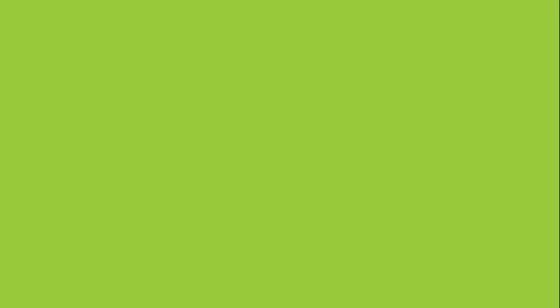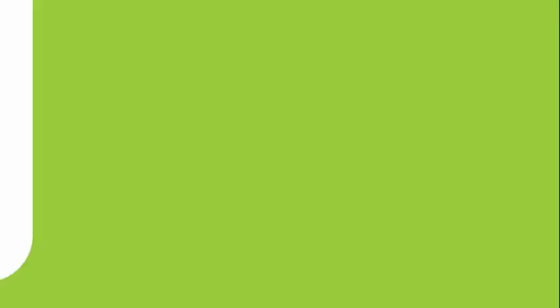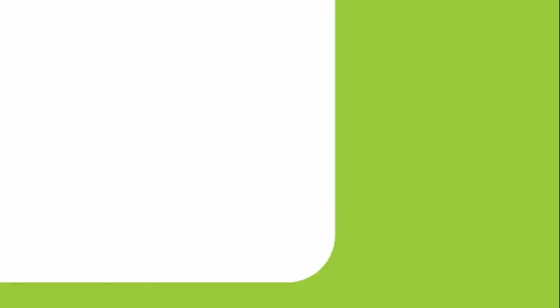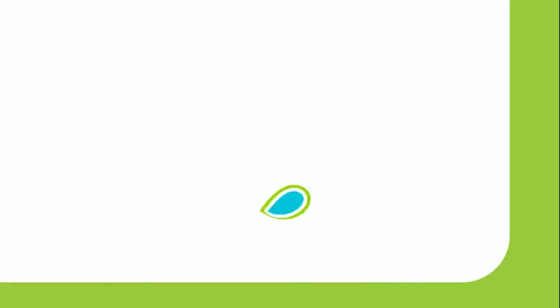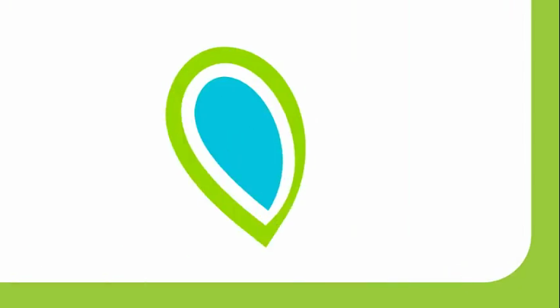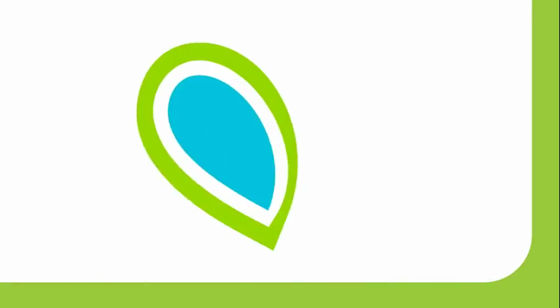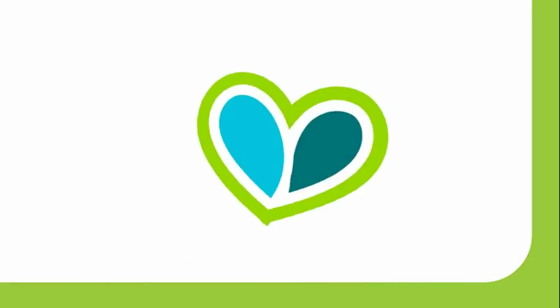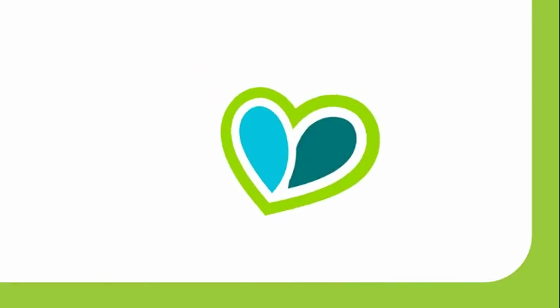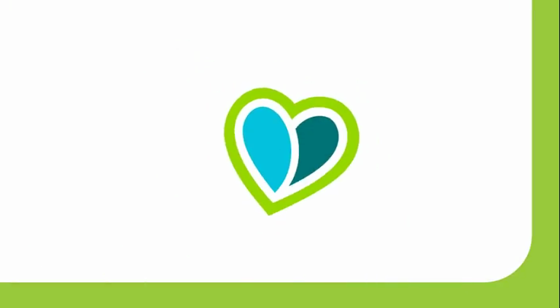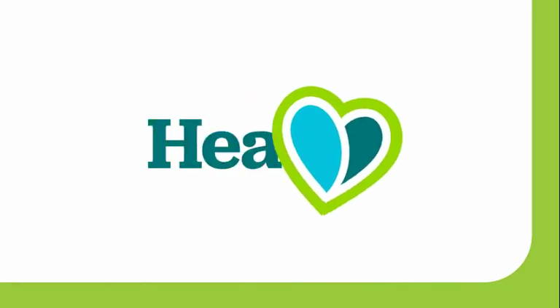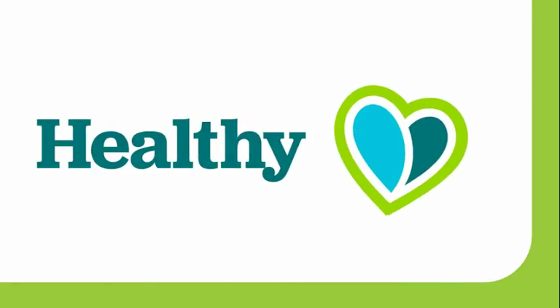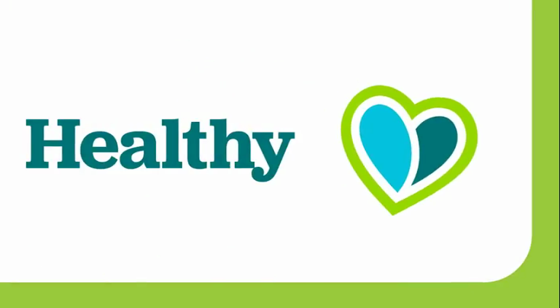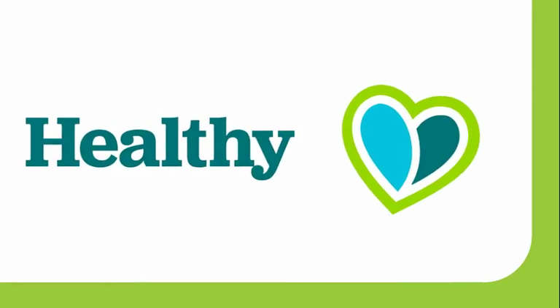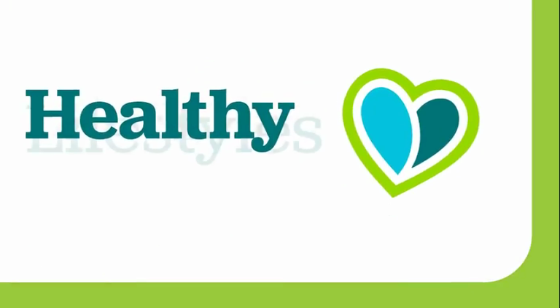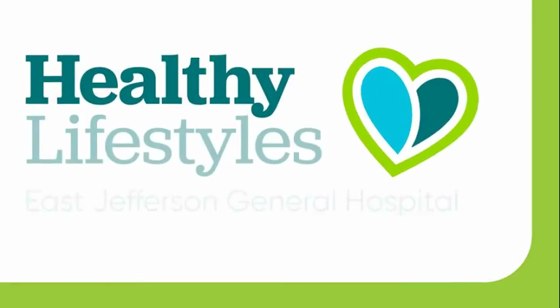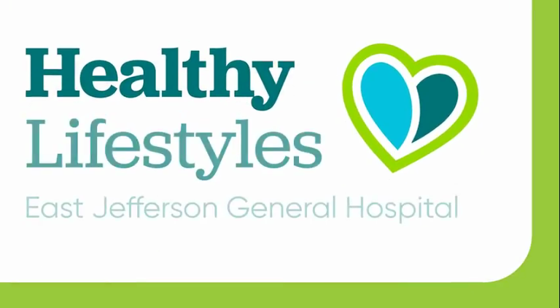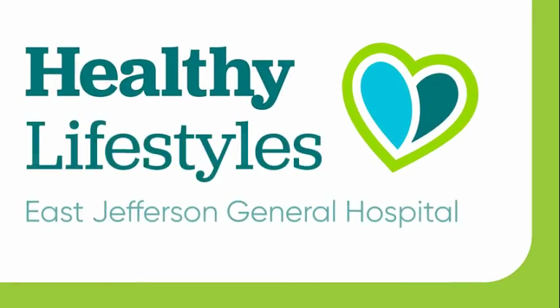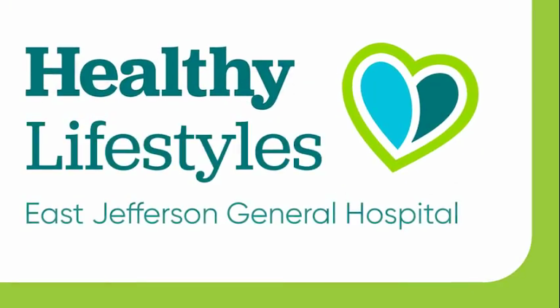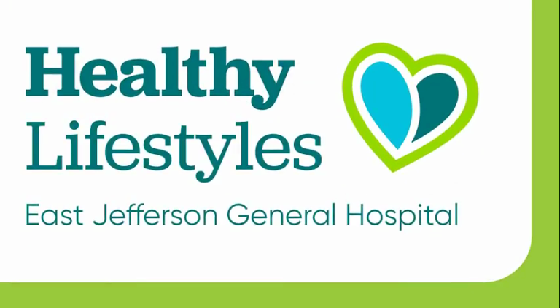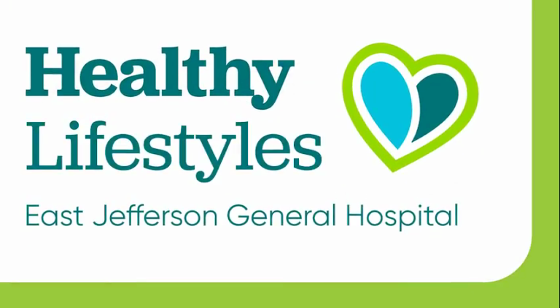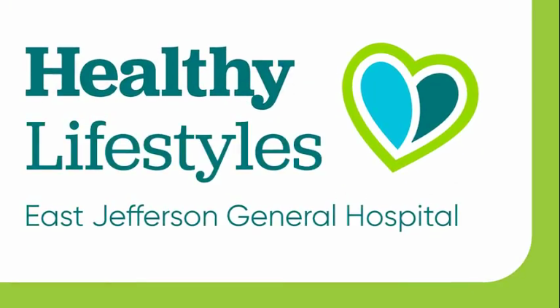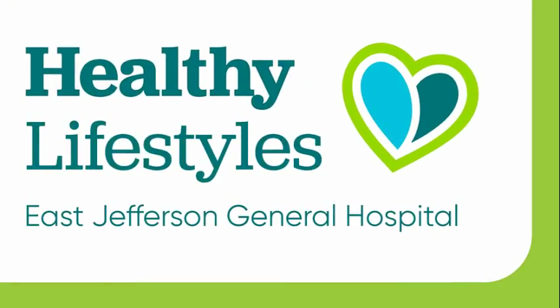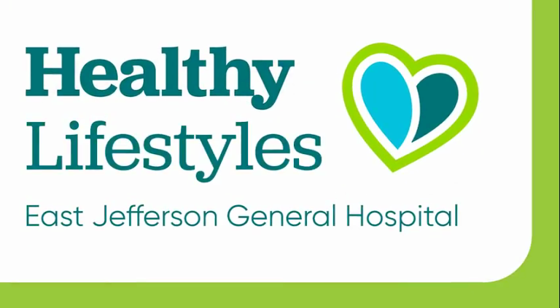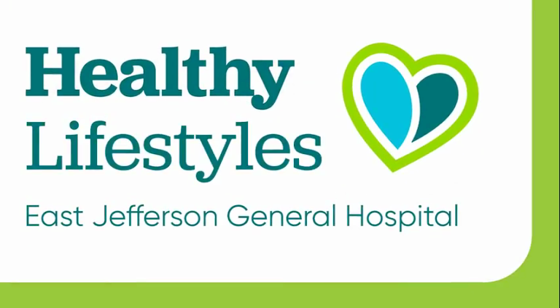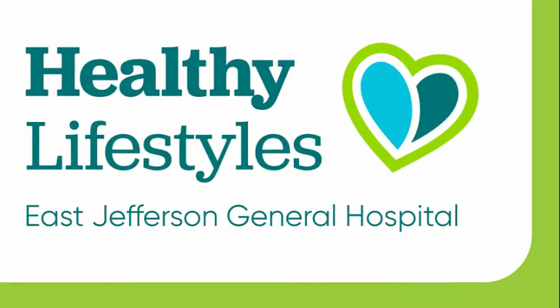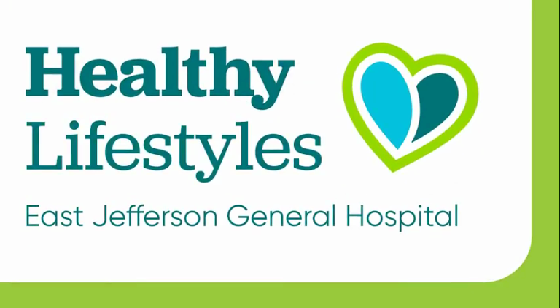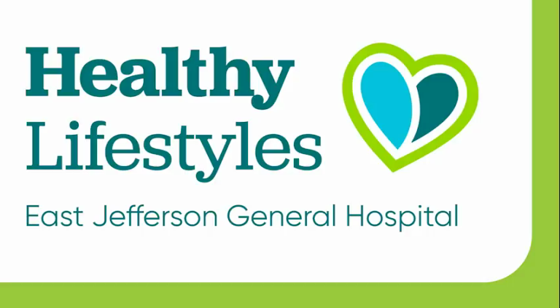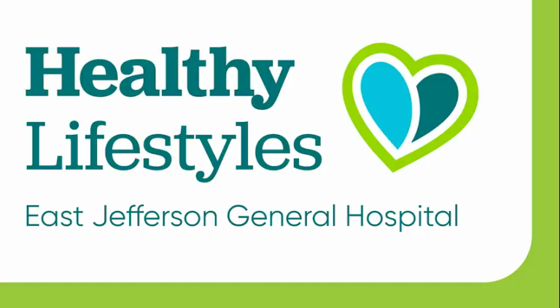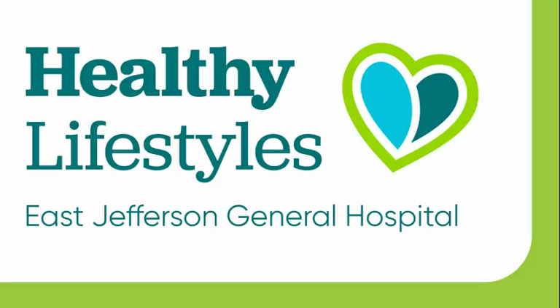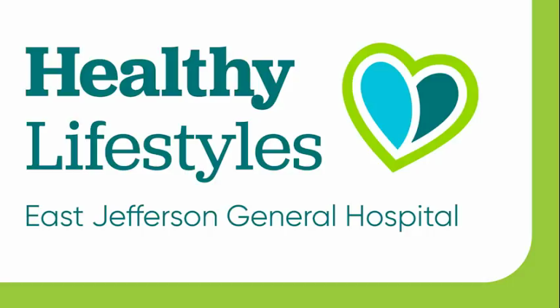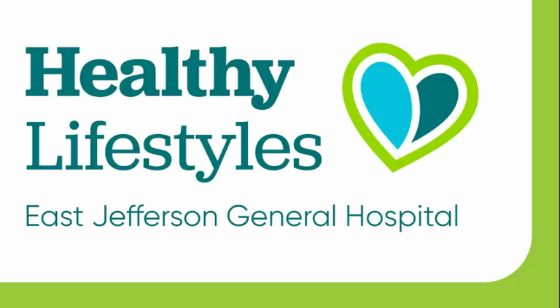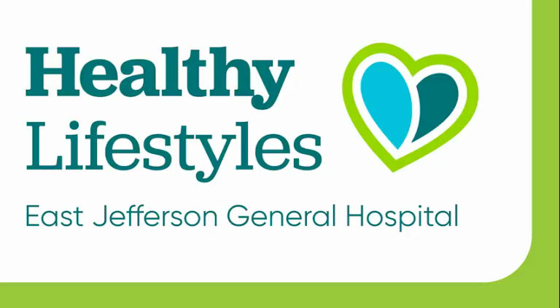This is Healthy Lifestyles, presented by East Jefferson General Hospital.